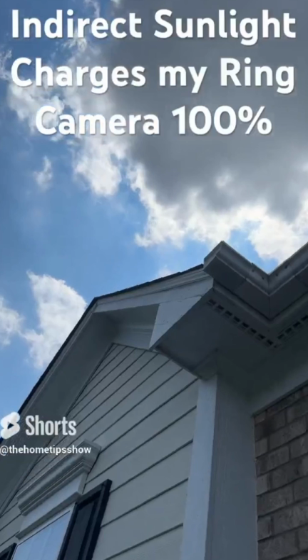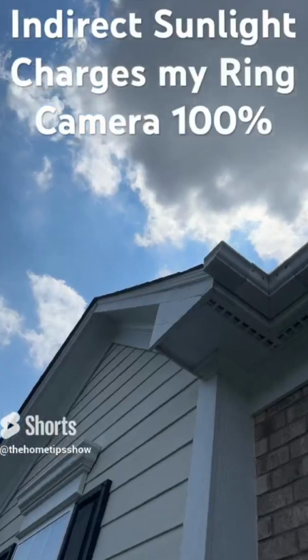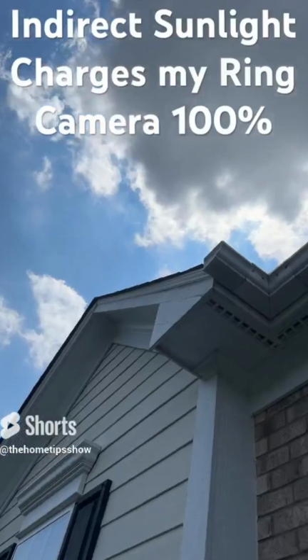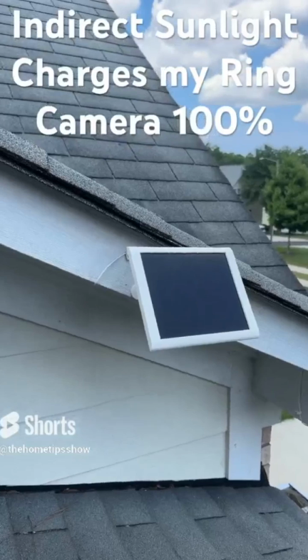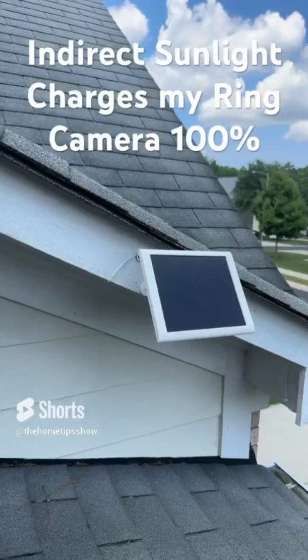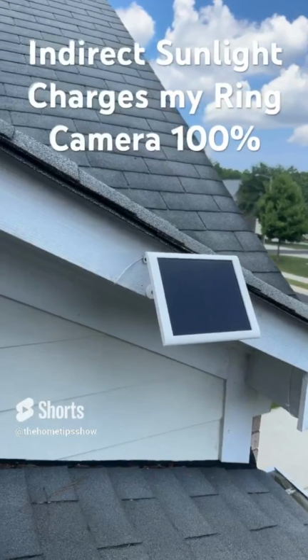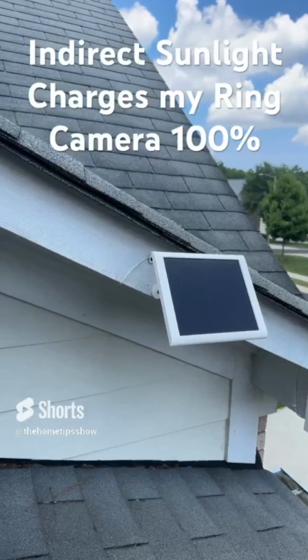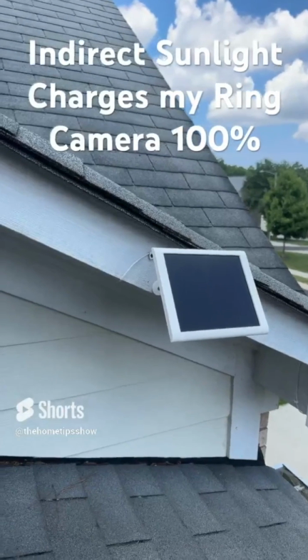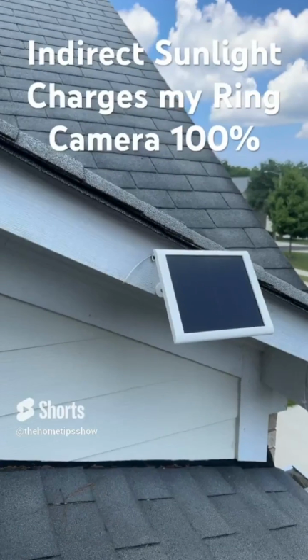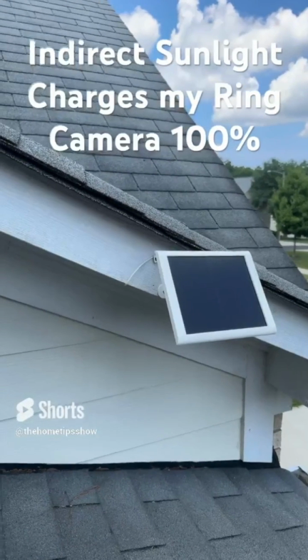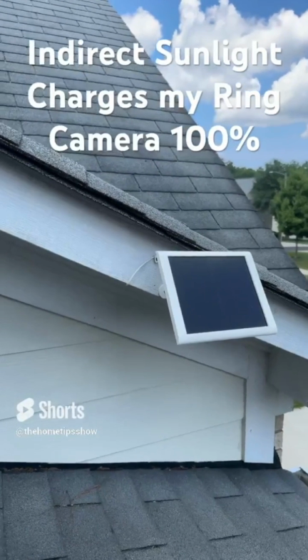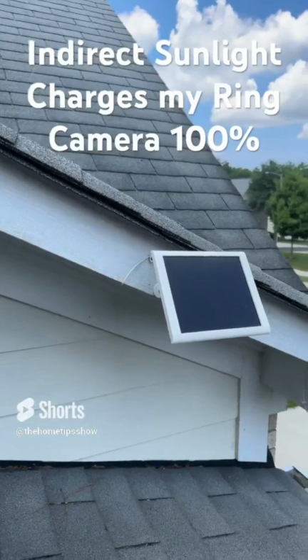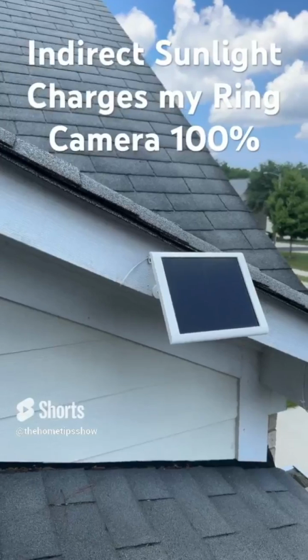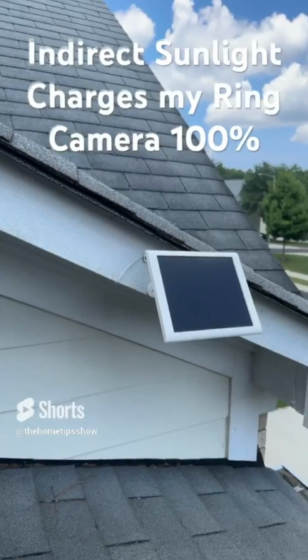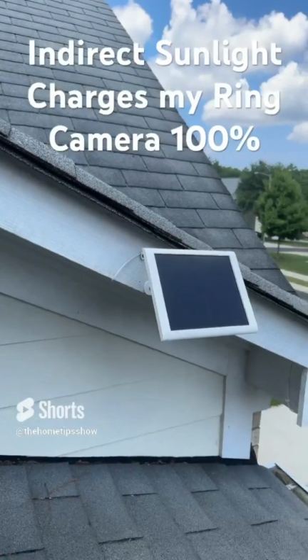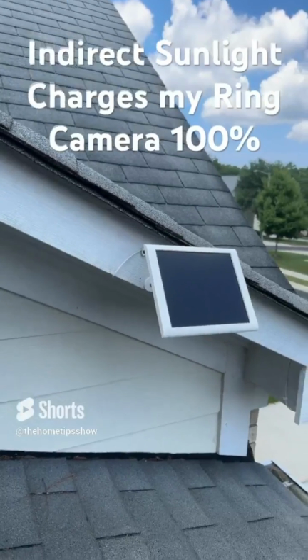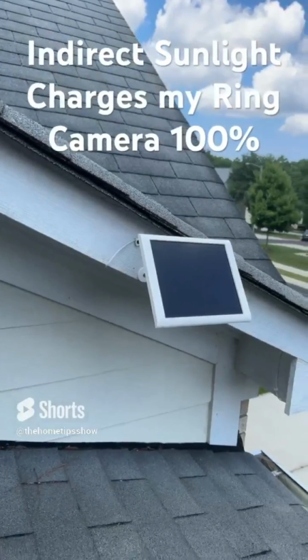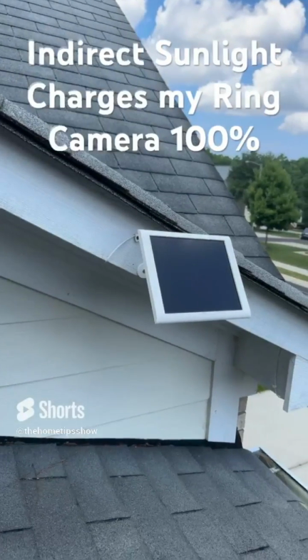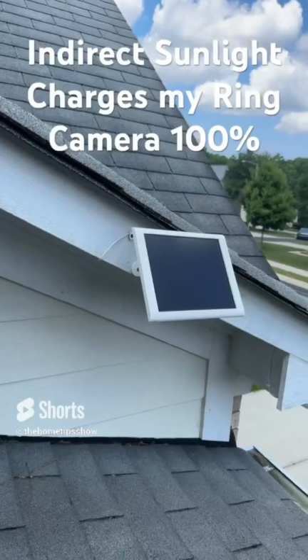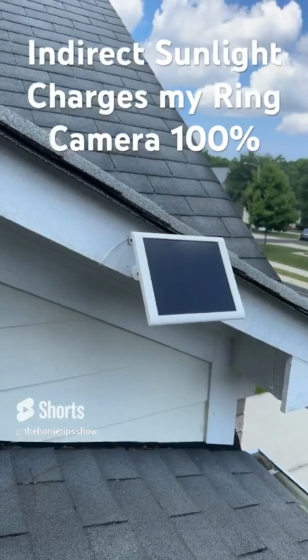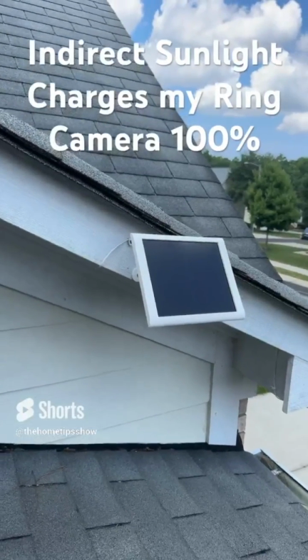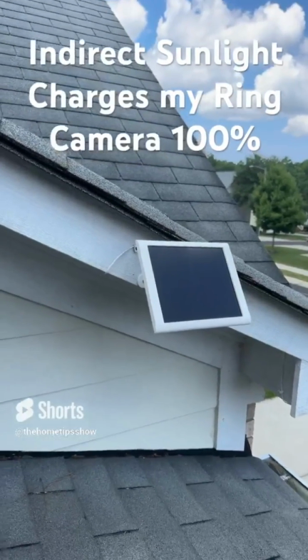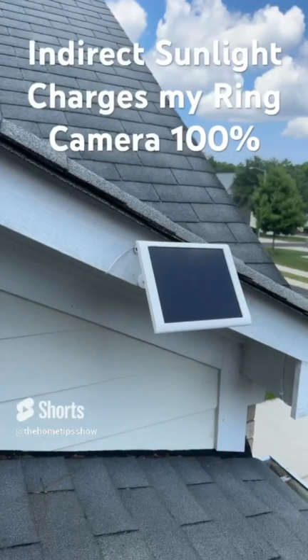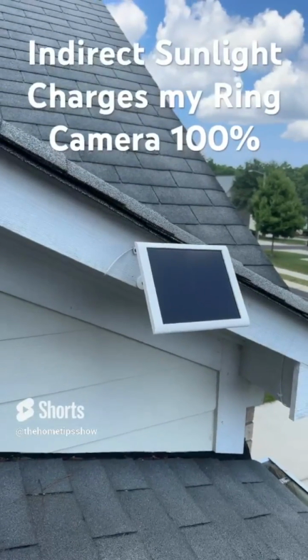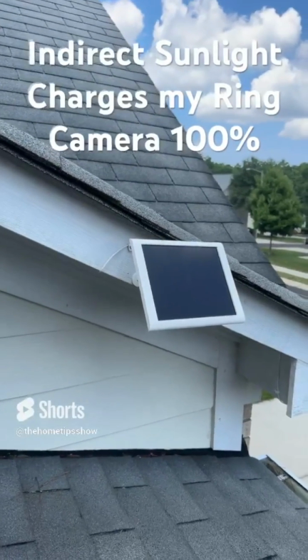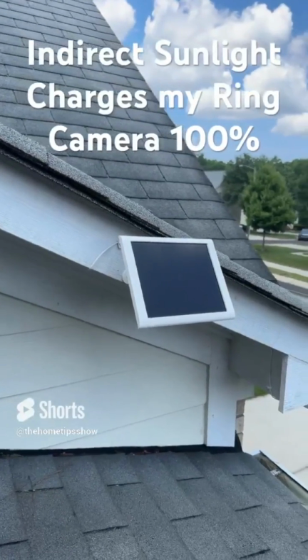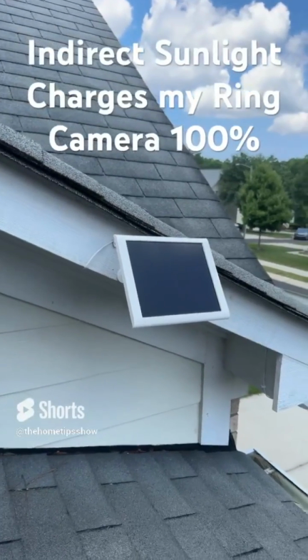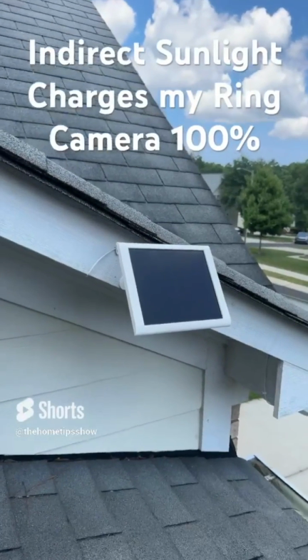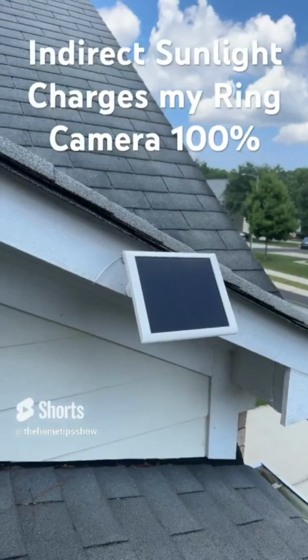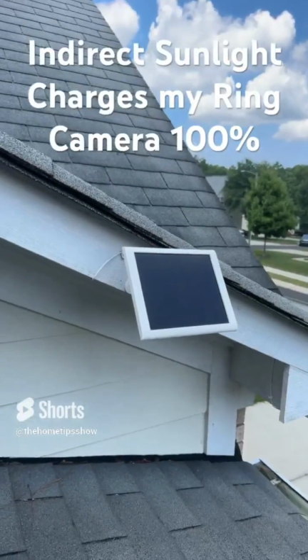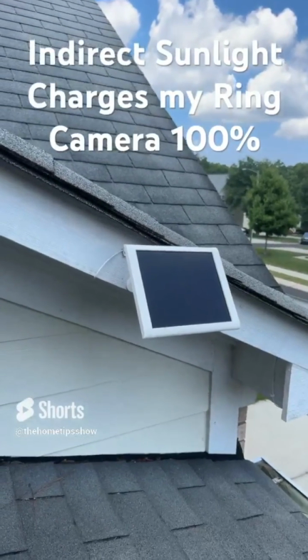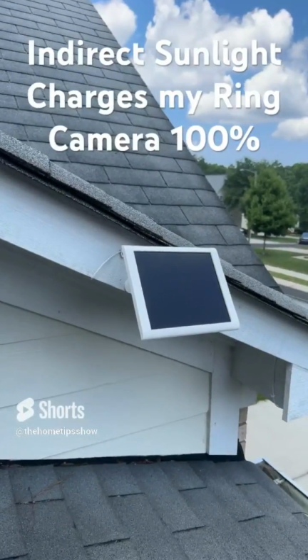As of today, the panel has been charging the camera for over two years, and it has never dropped below 95% at night.